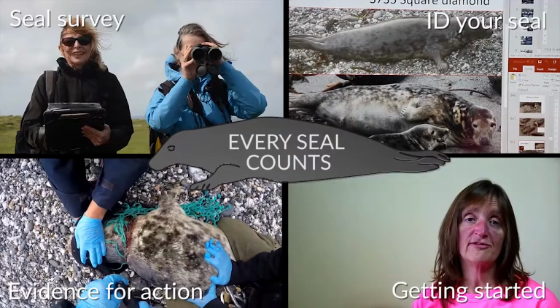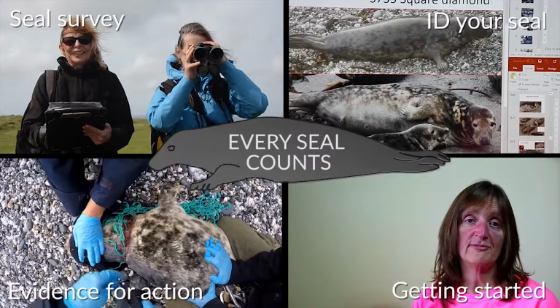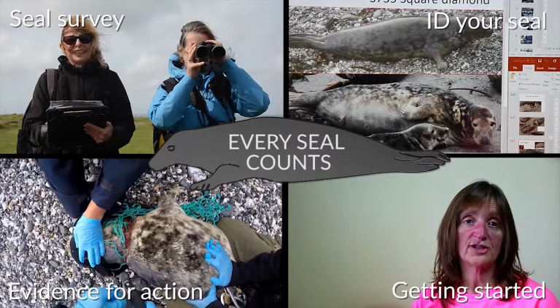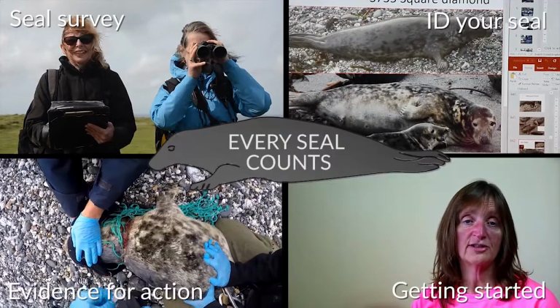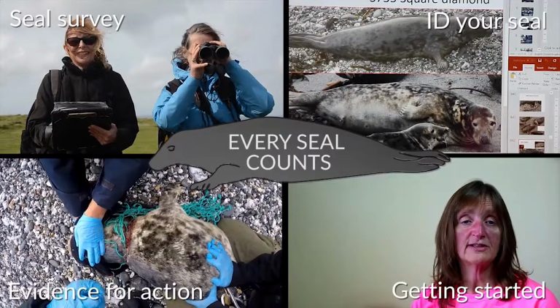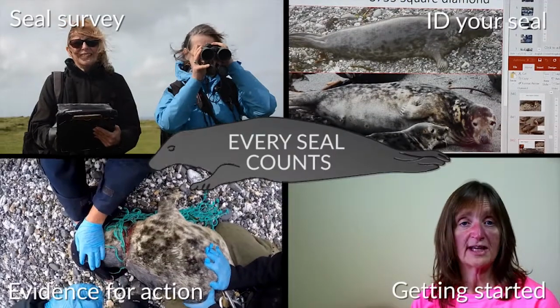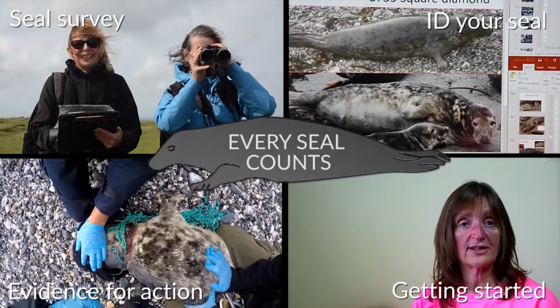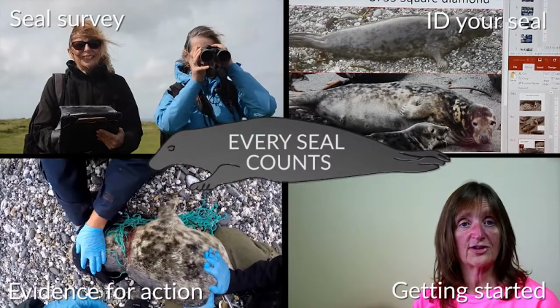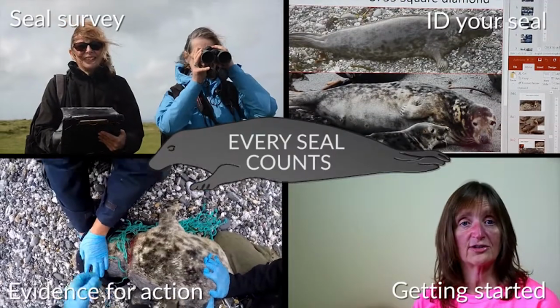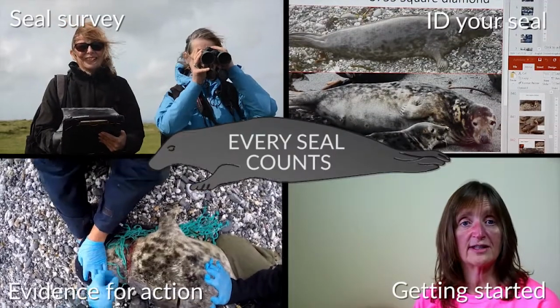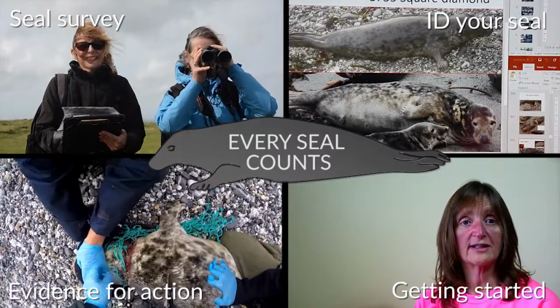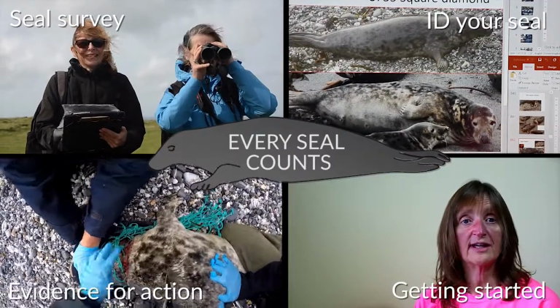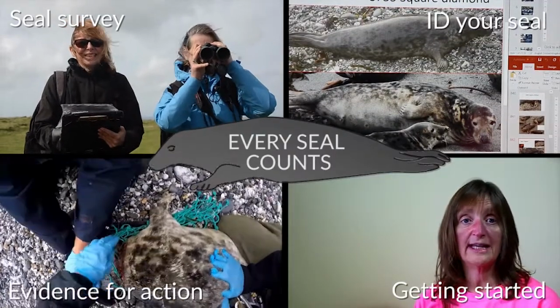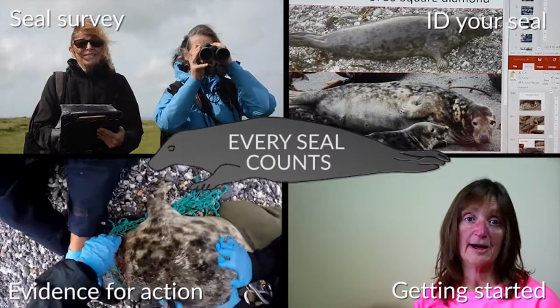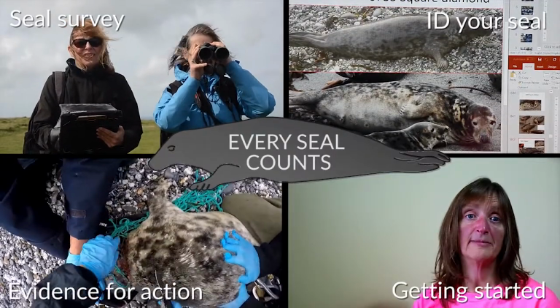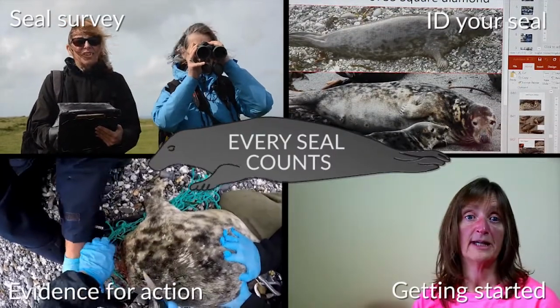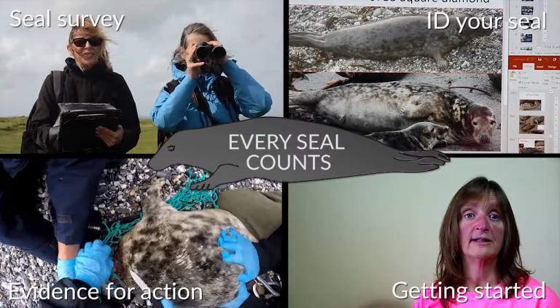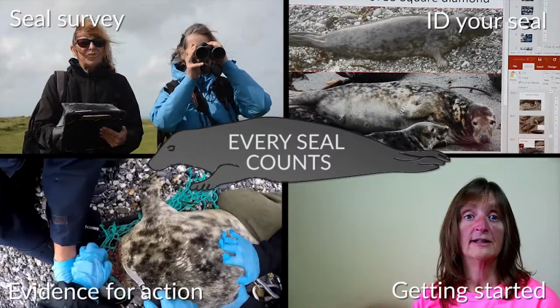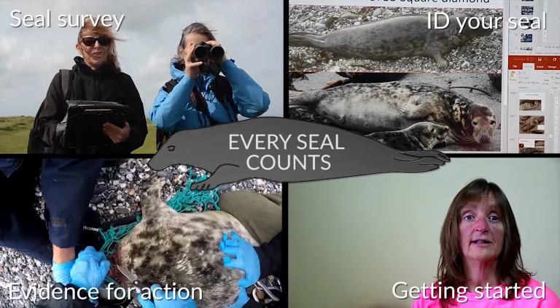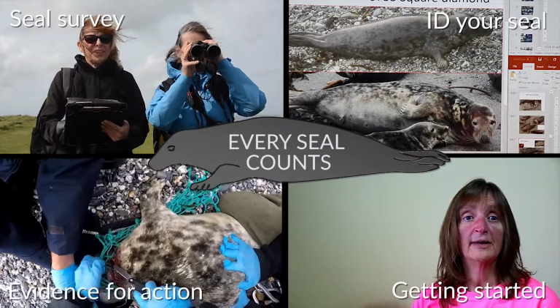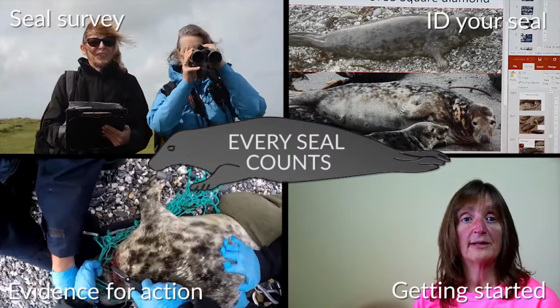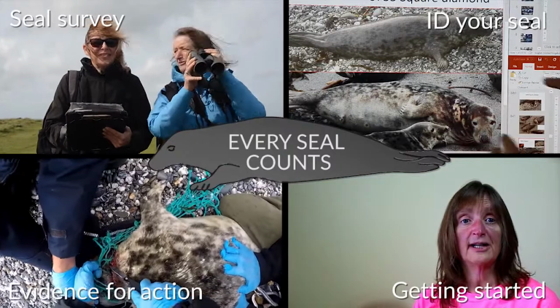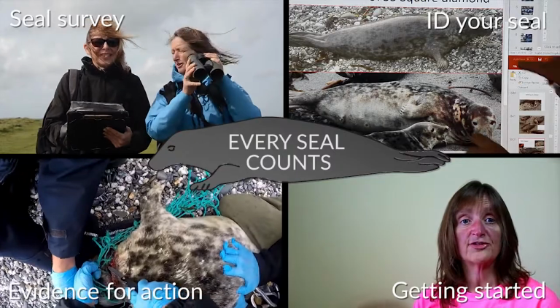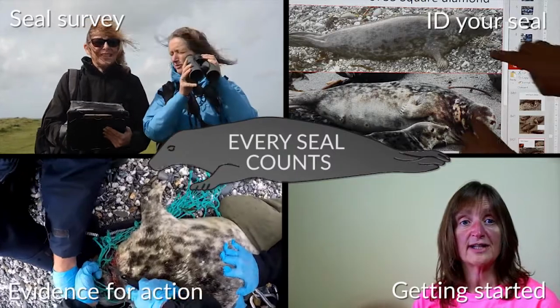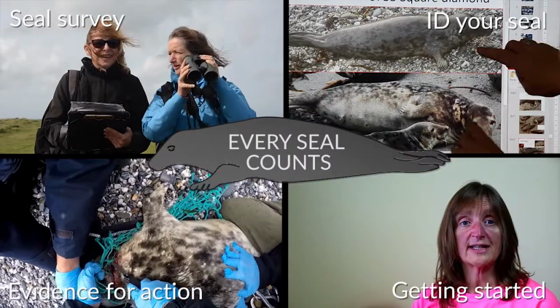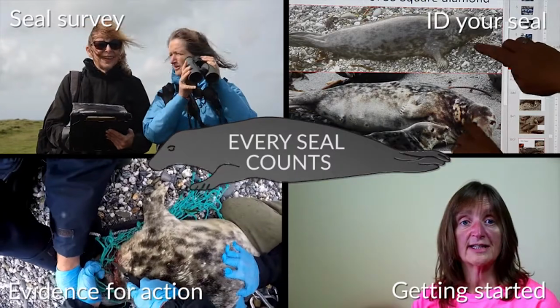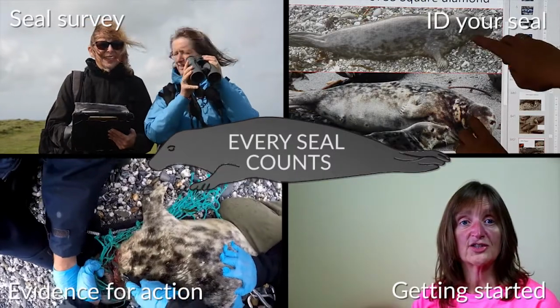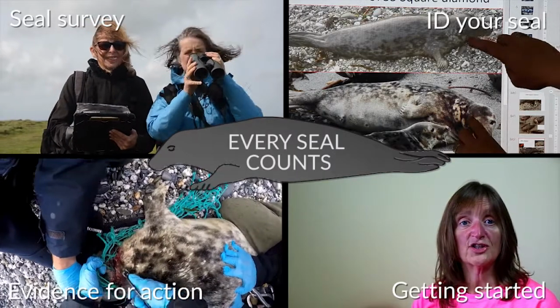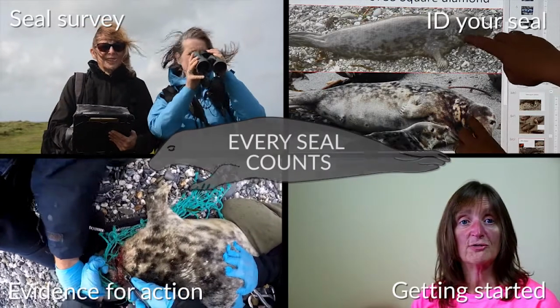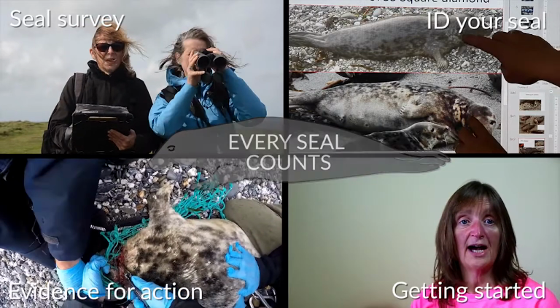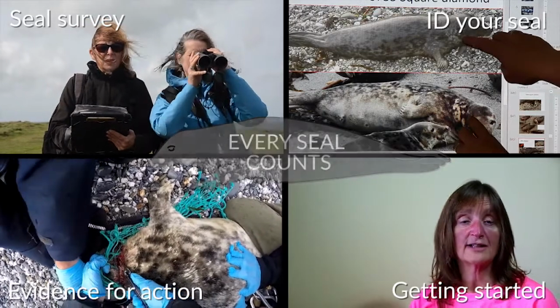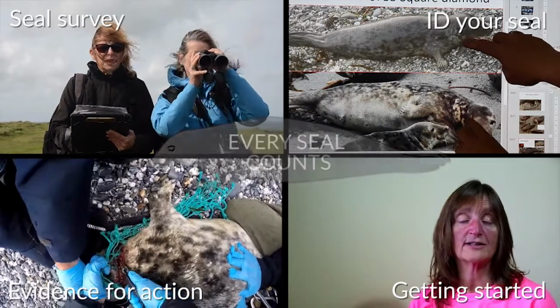Welcome to Every Seal Counts, a short video highlighting the photo ID work of the Cornwall Seal Group.